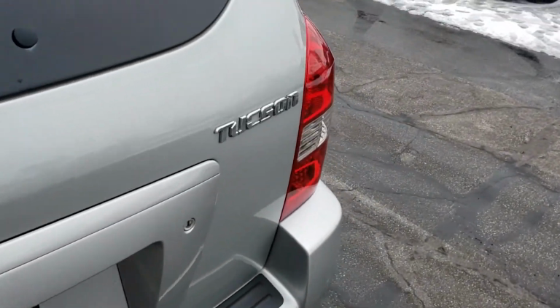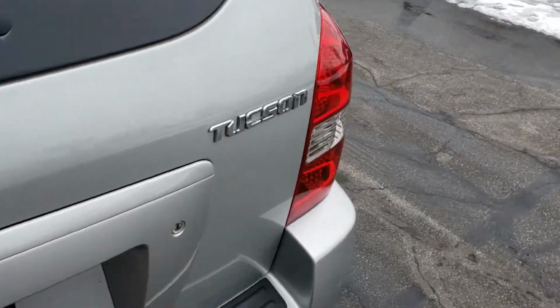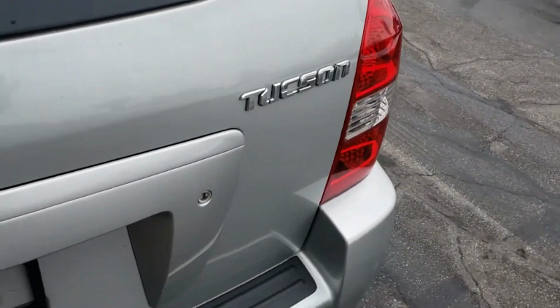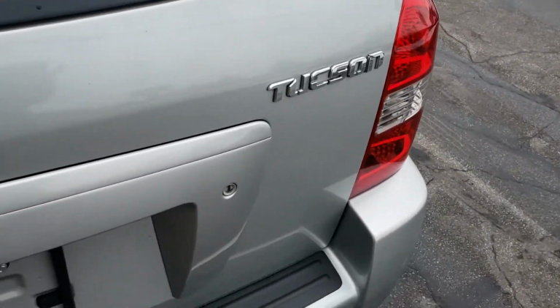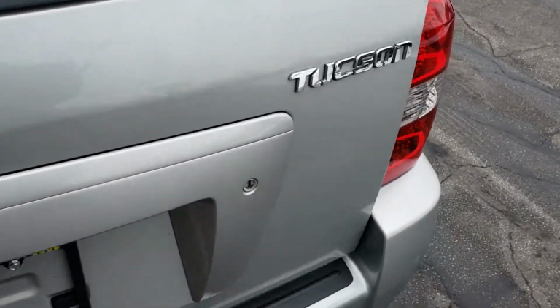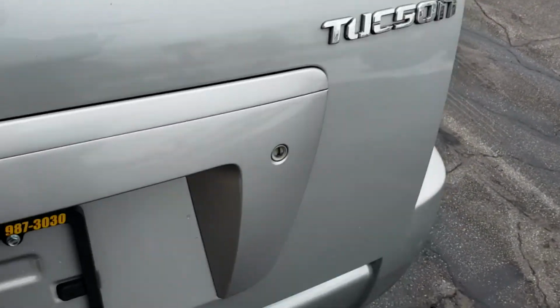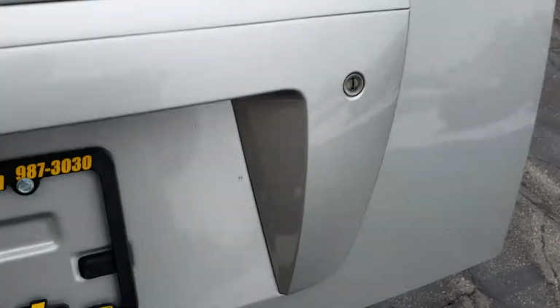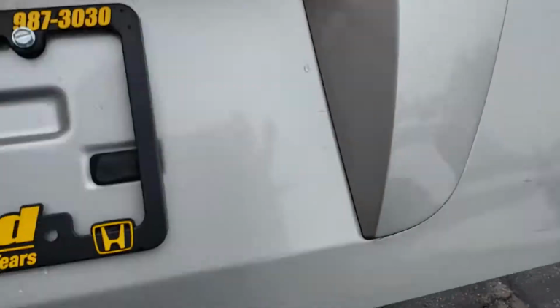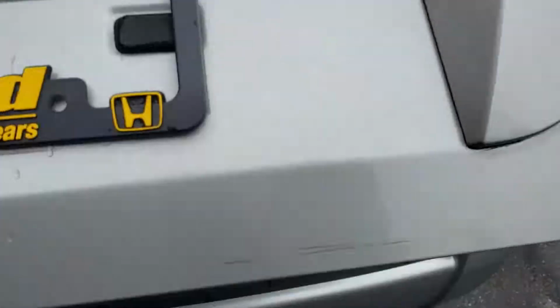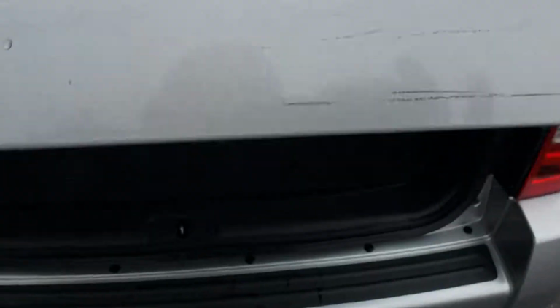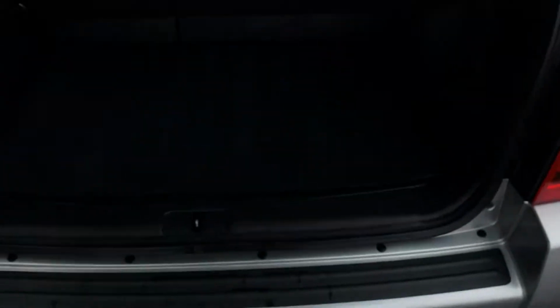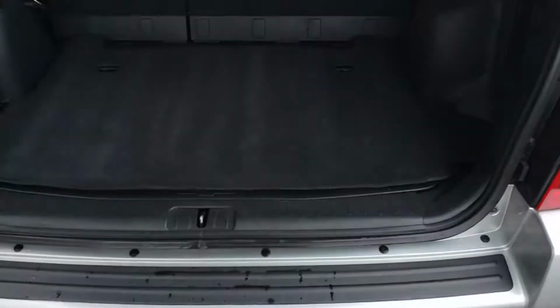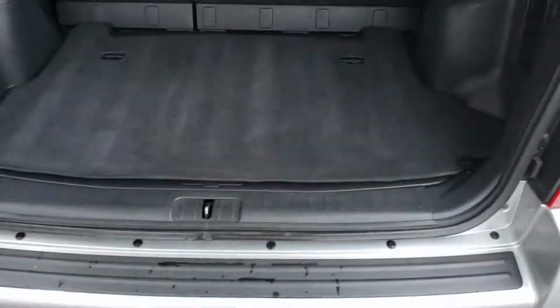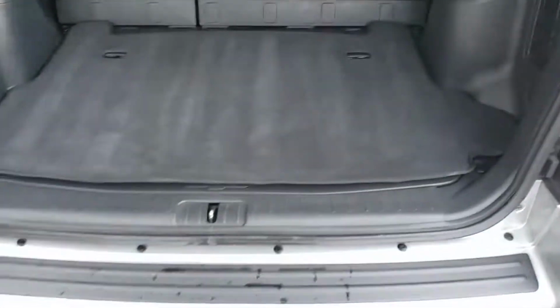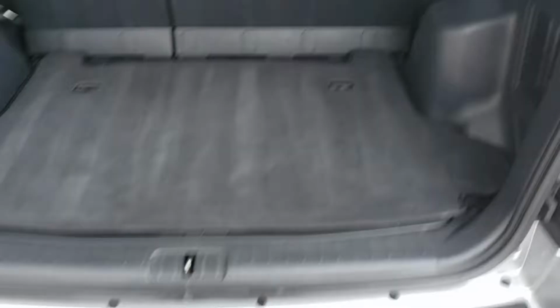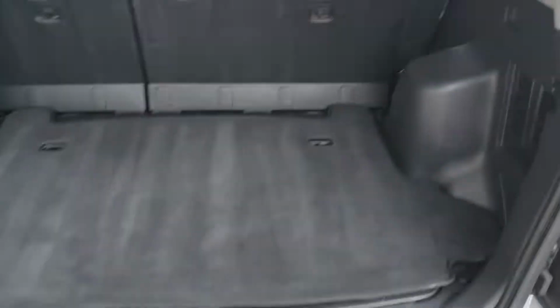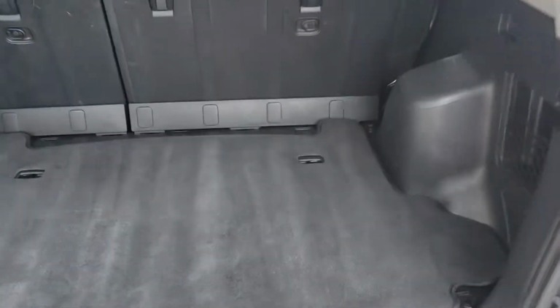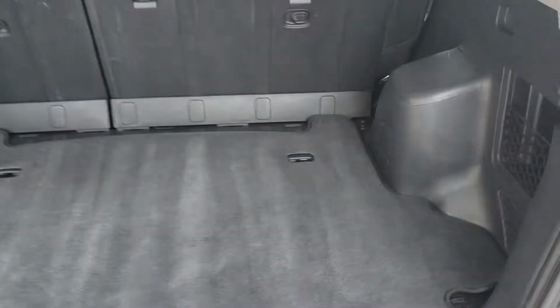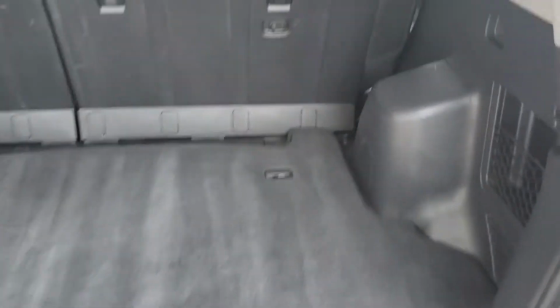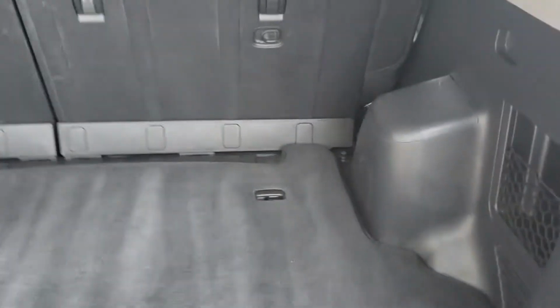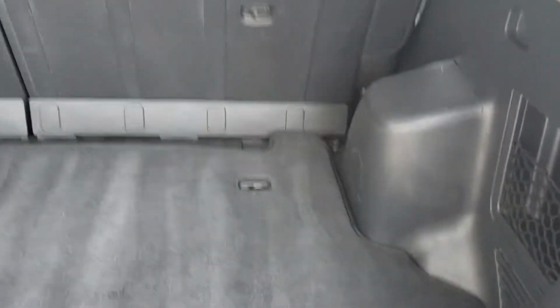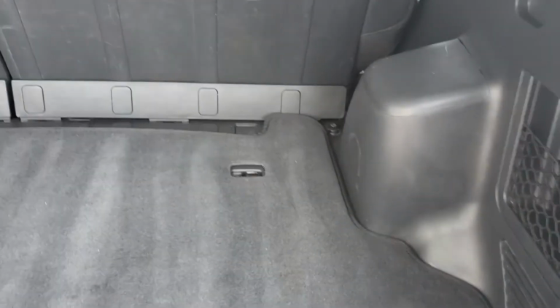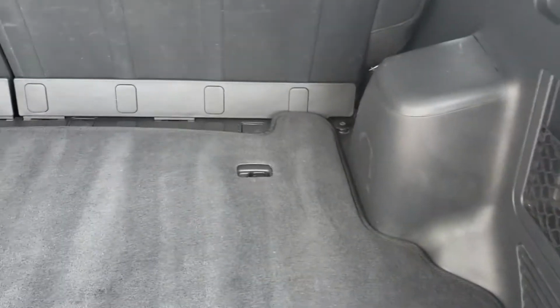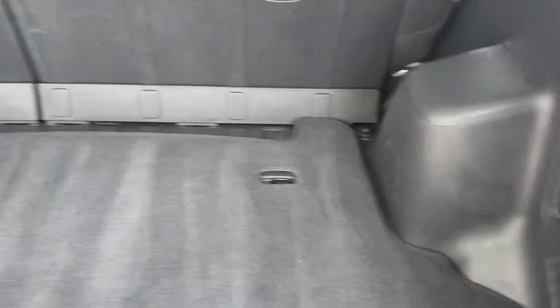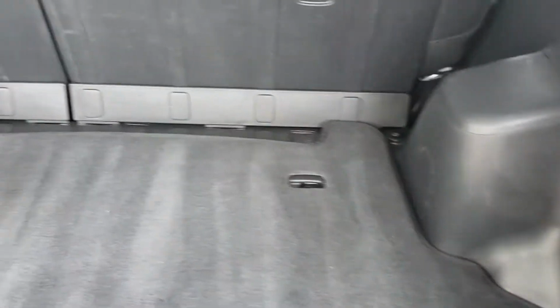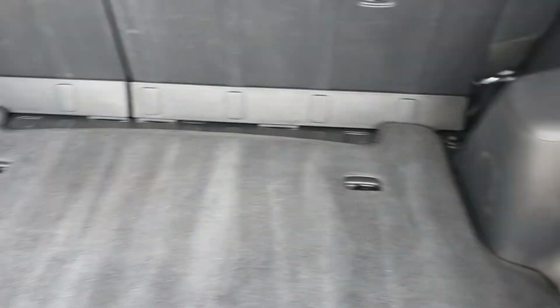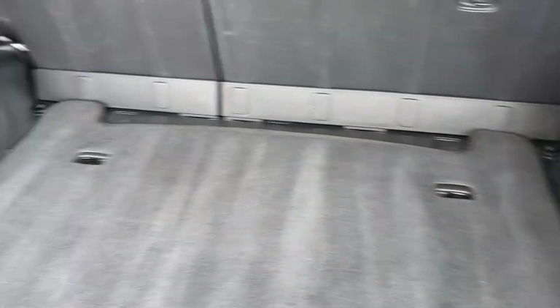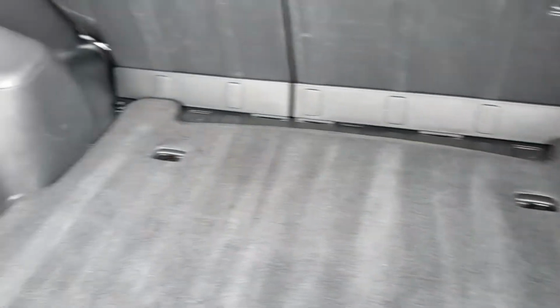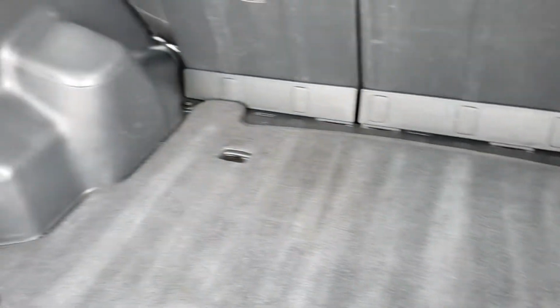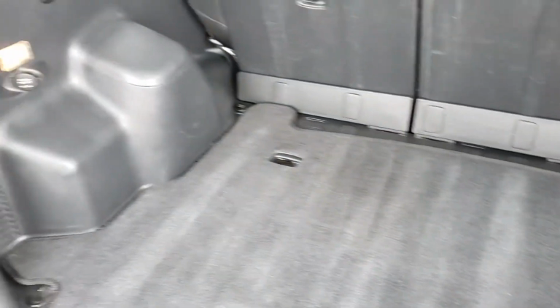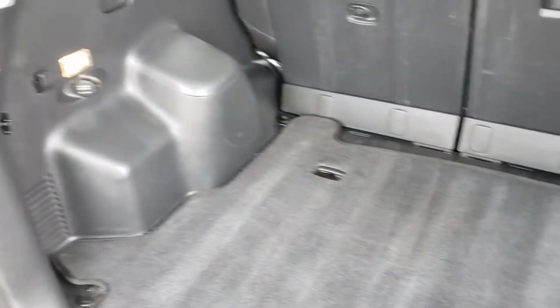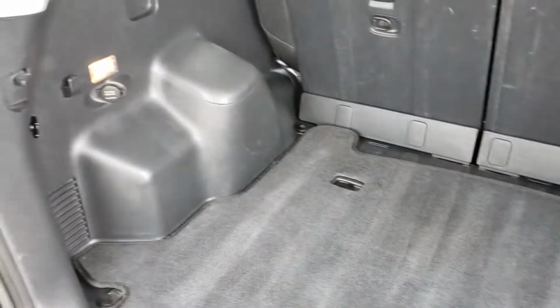They really did take care of this car. Let's take a look in the back — plenty of room, seats fold down.